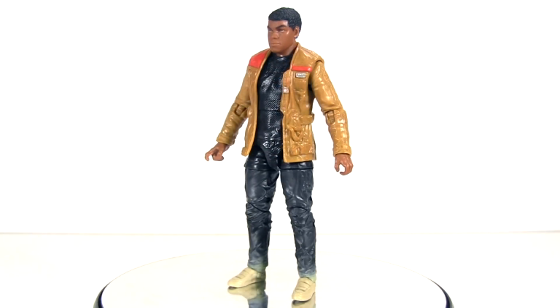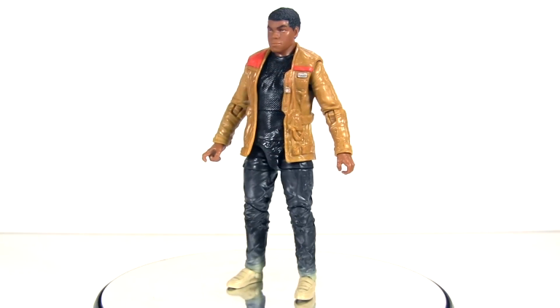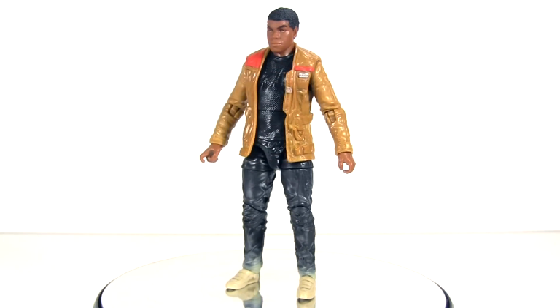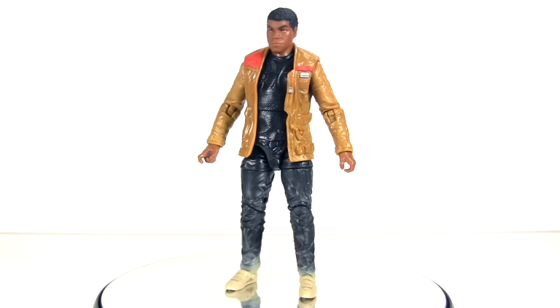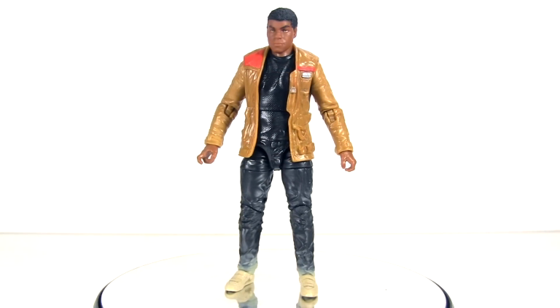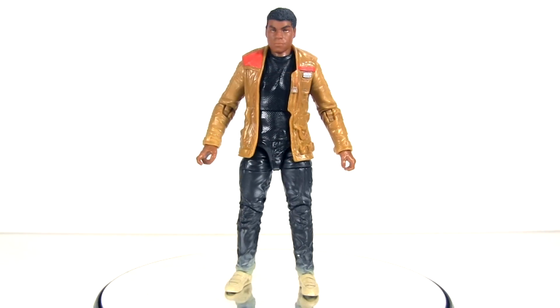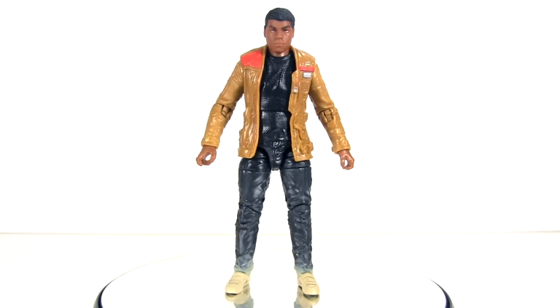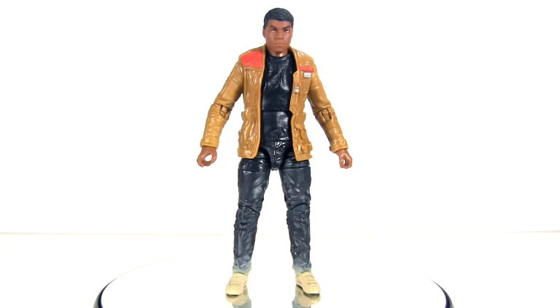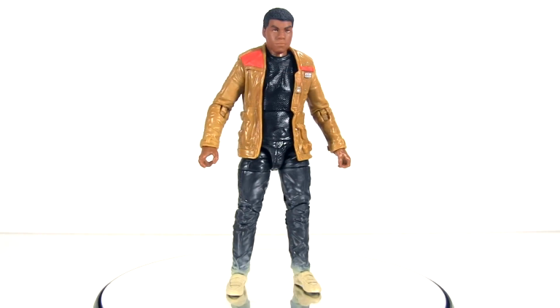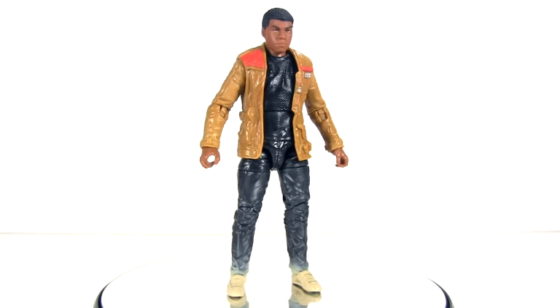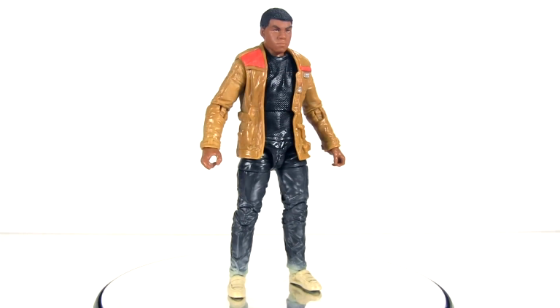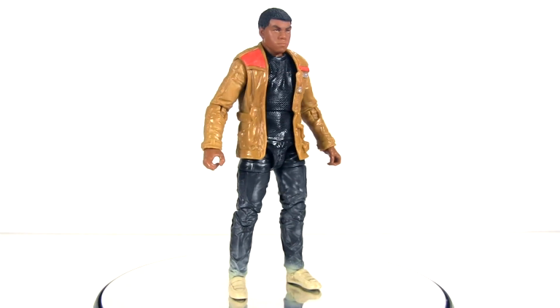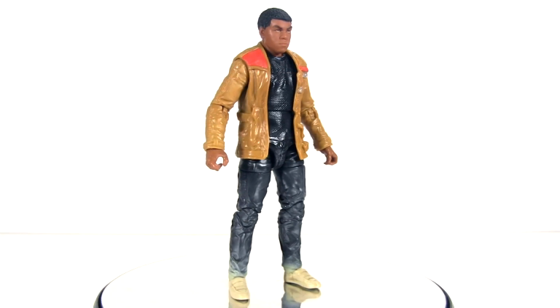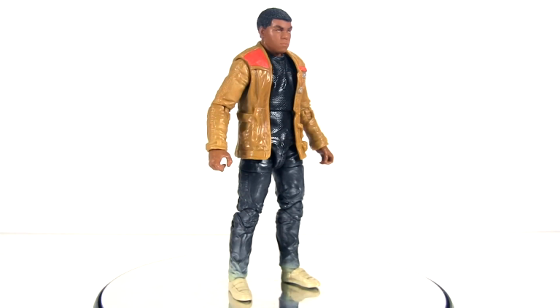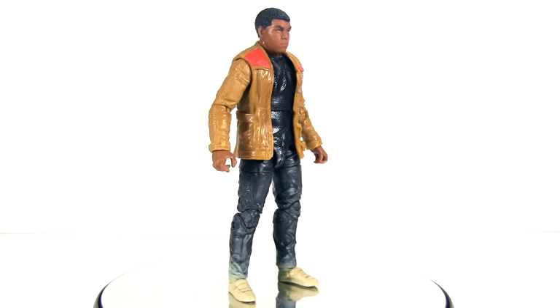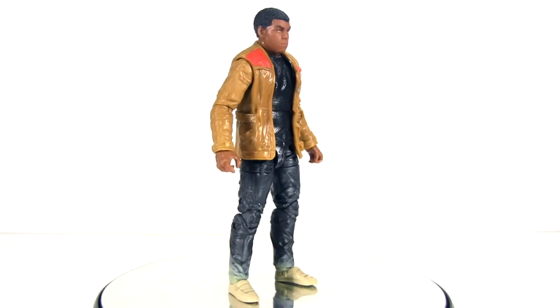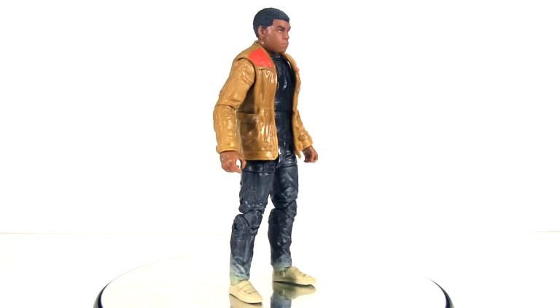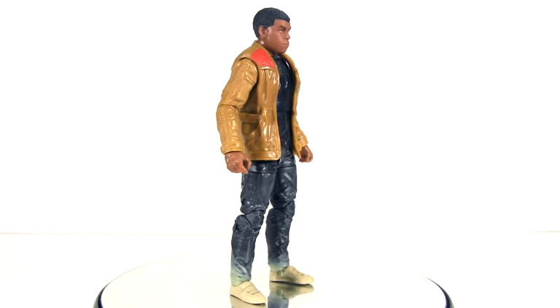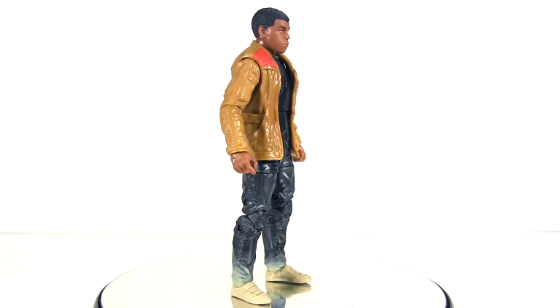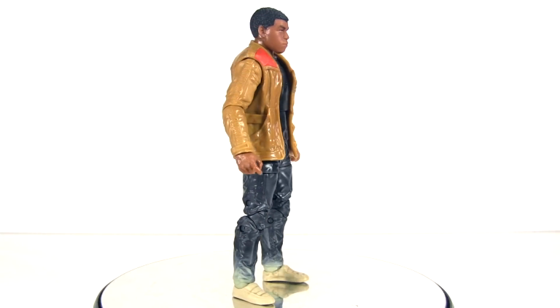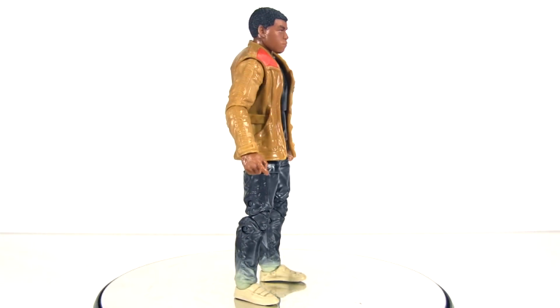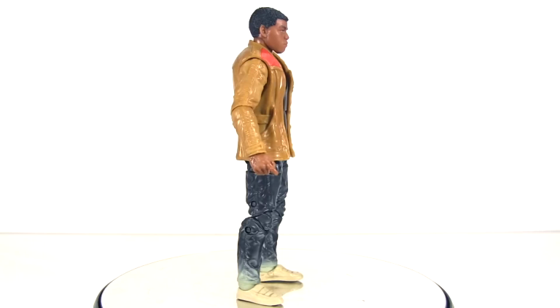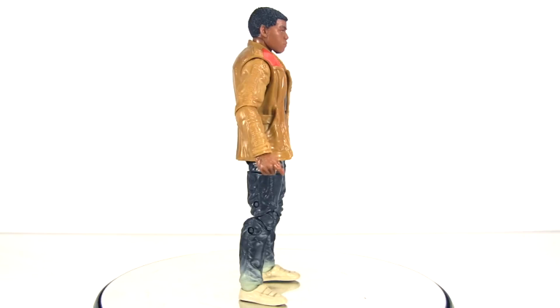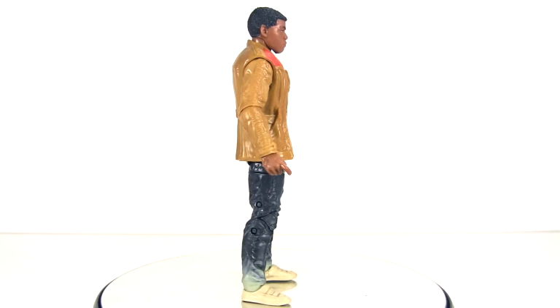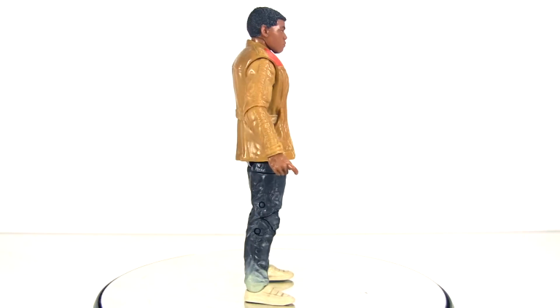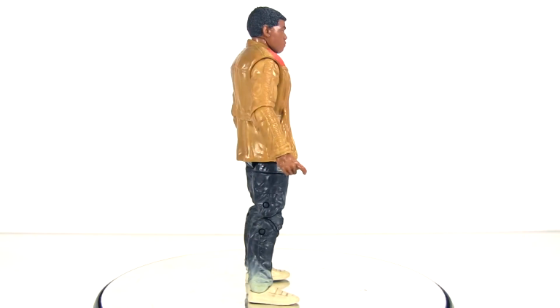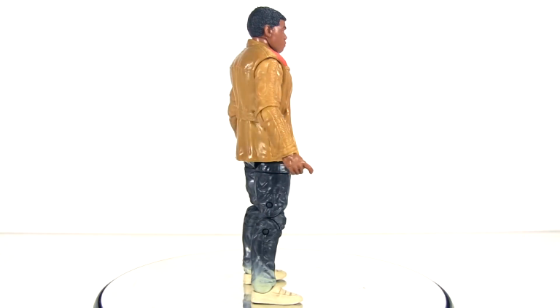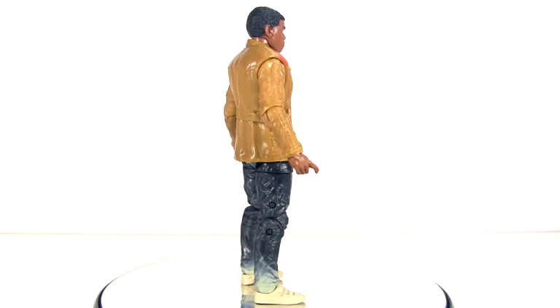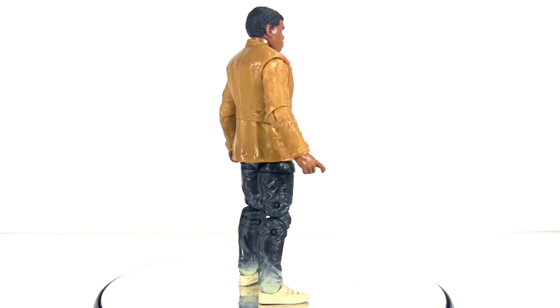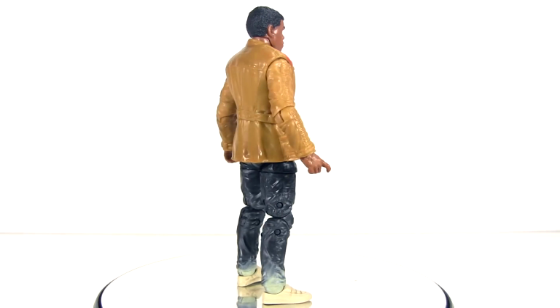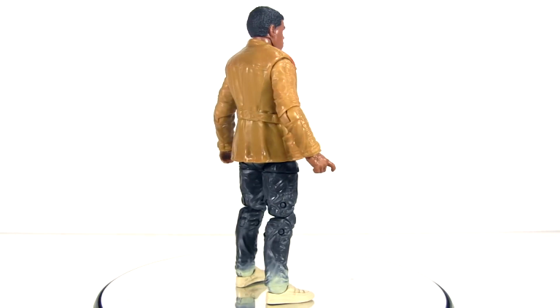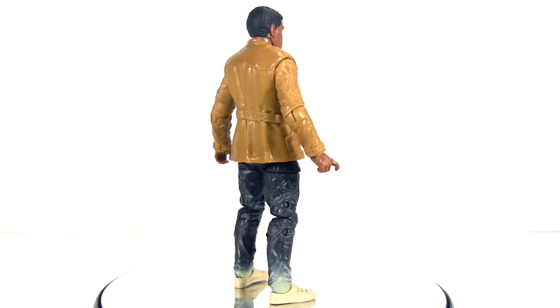Actually, the more I look at him, the more the proportions seem a bit off — like he's a bit too stocky and wide at the hips.